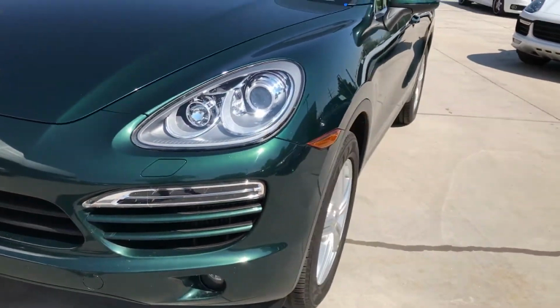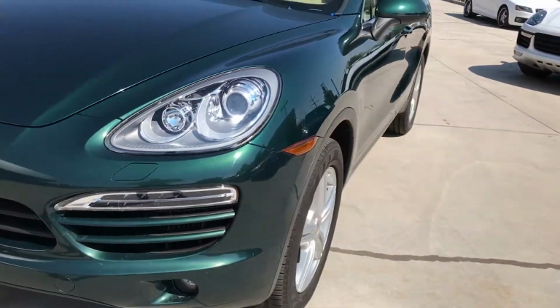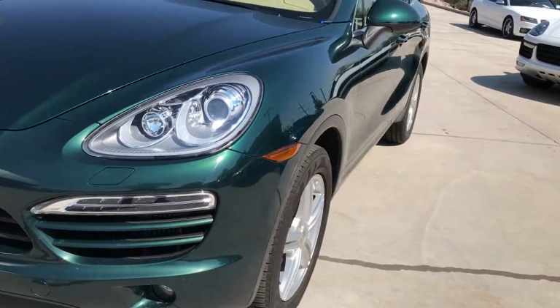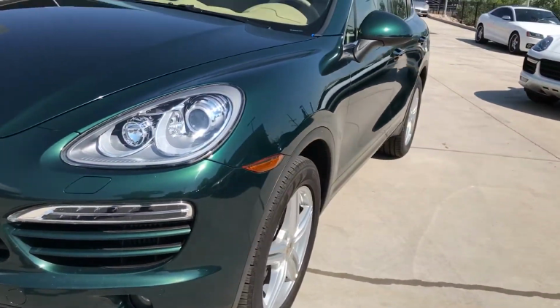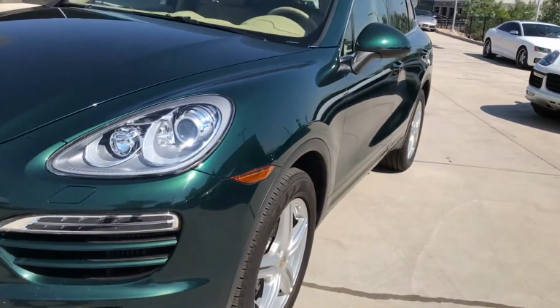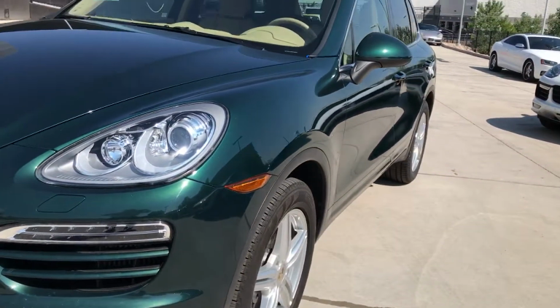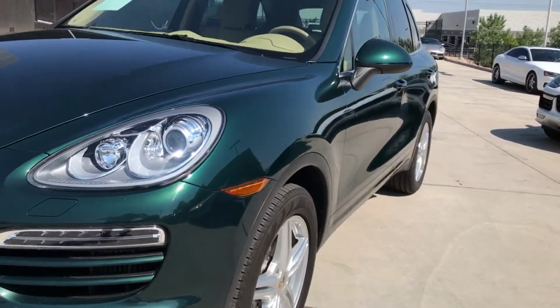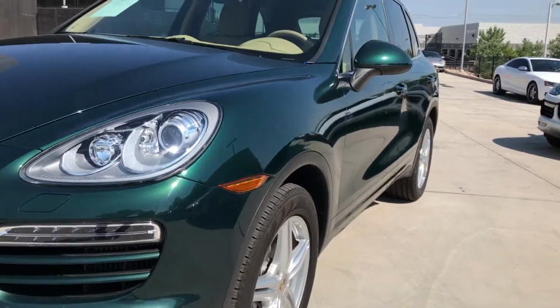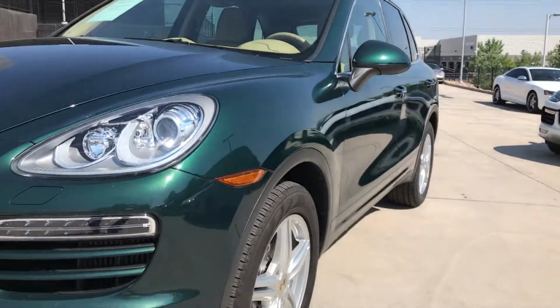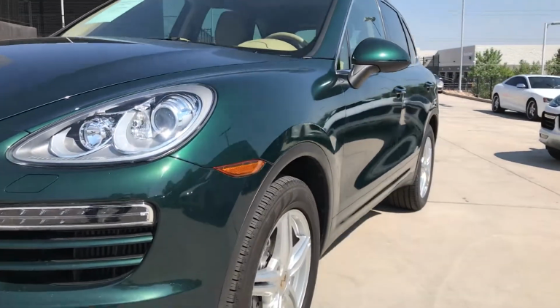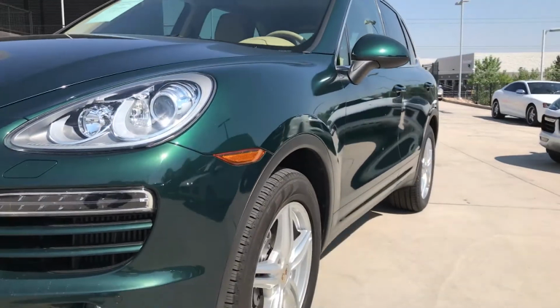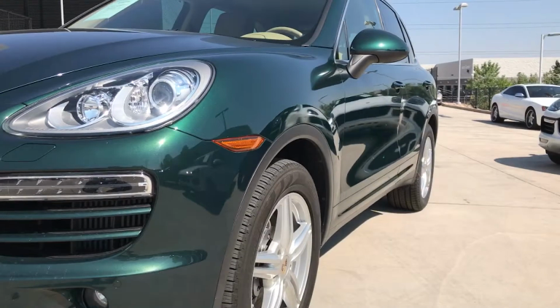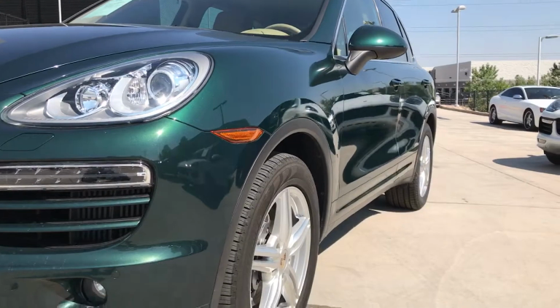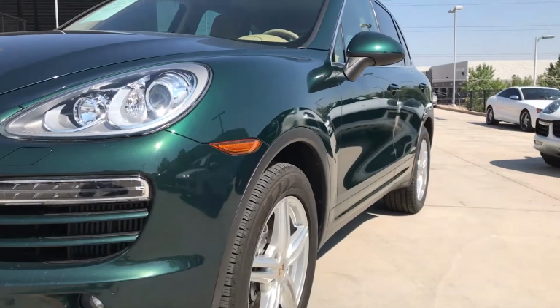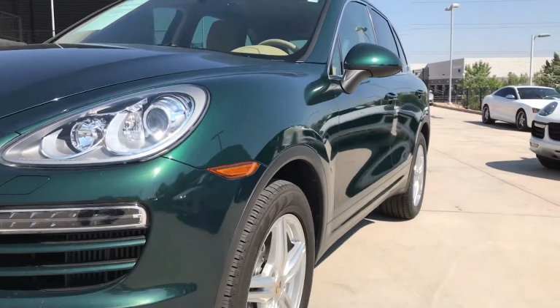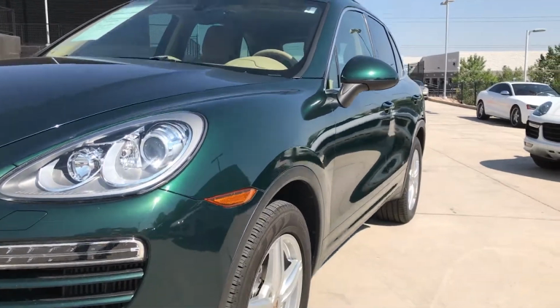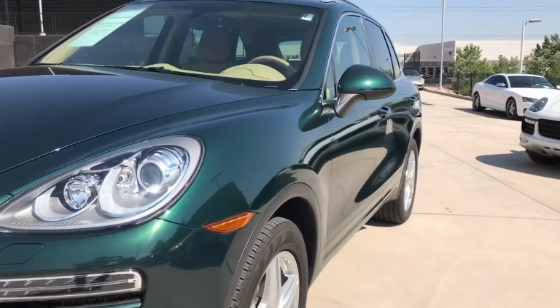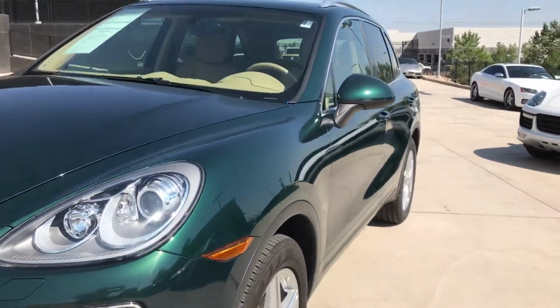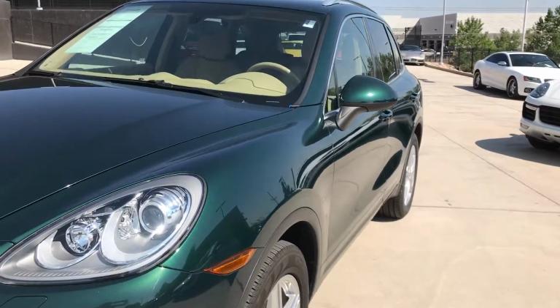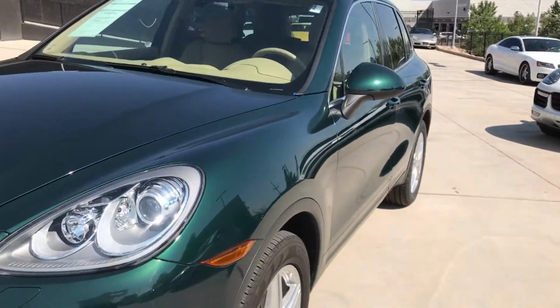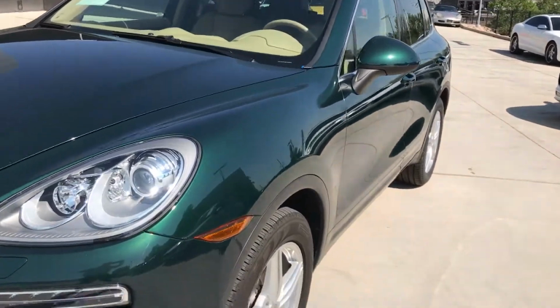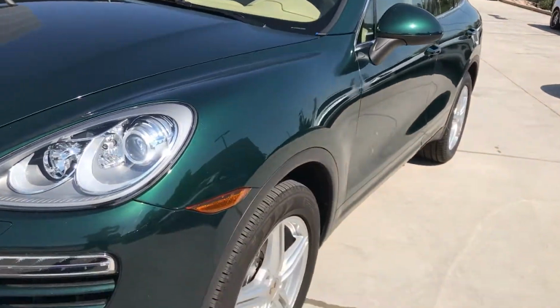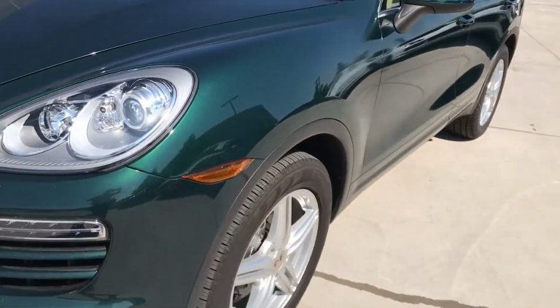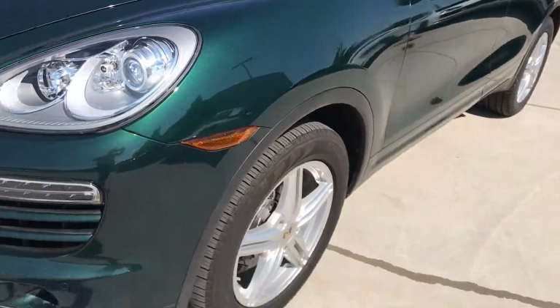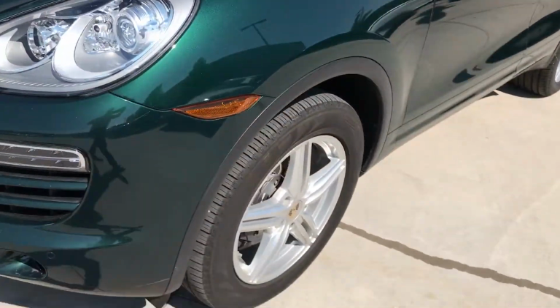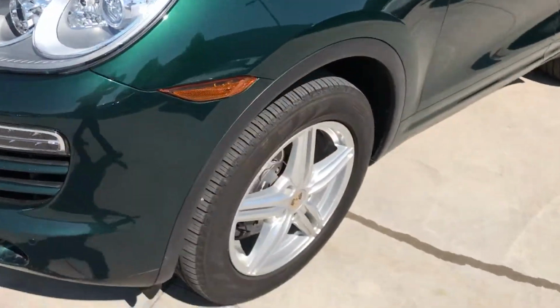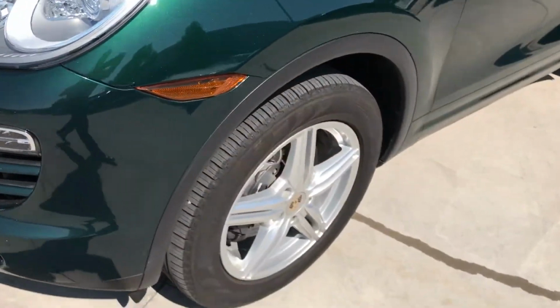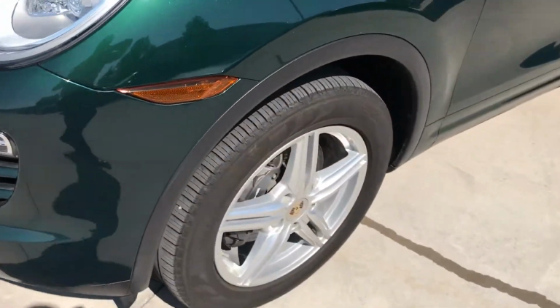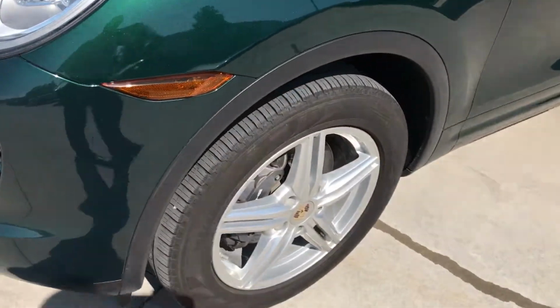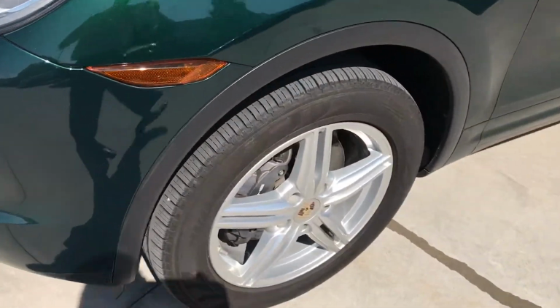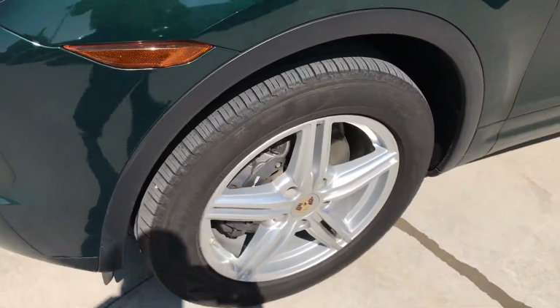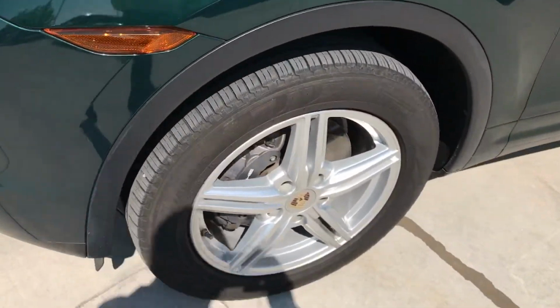Coming down this side, the body panel is very clean, very straight. Wheels all look excellent.